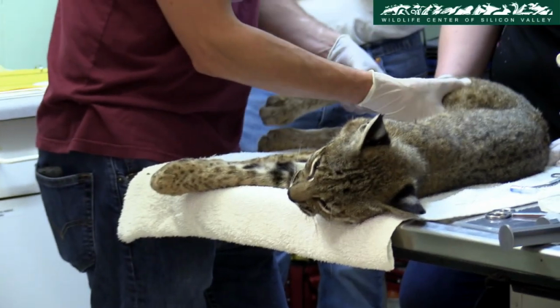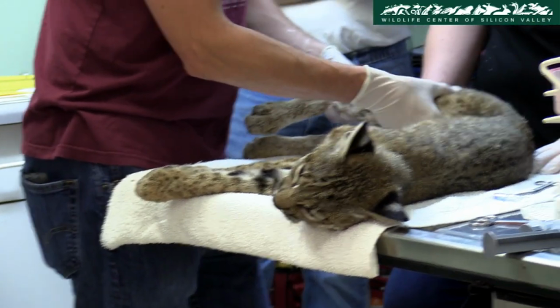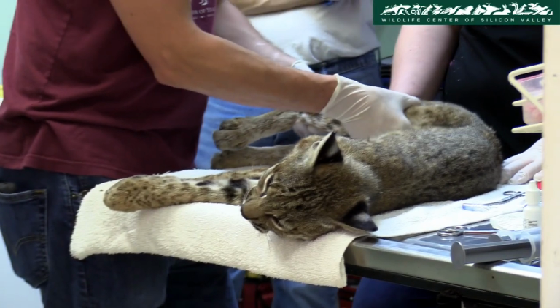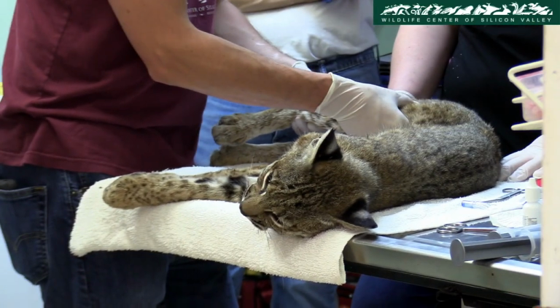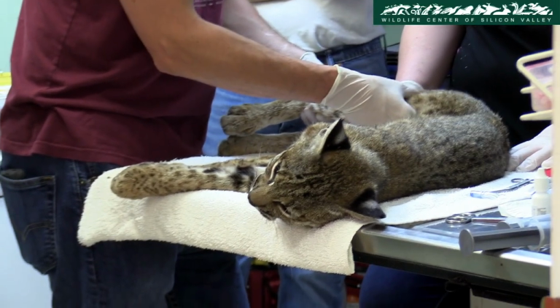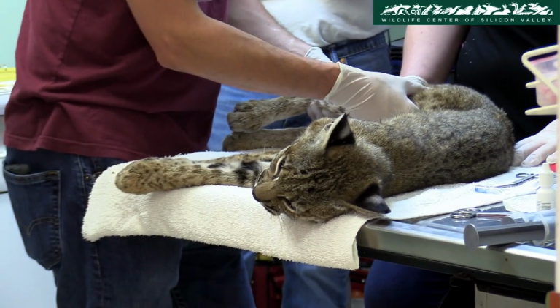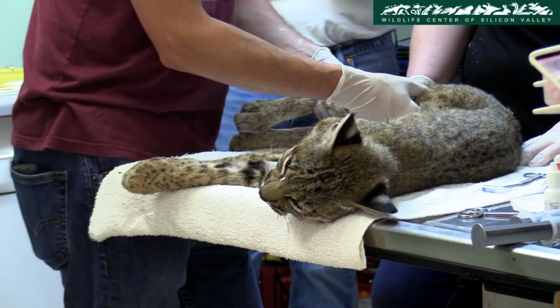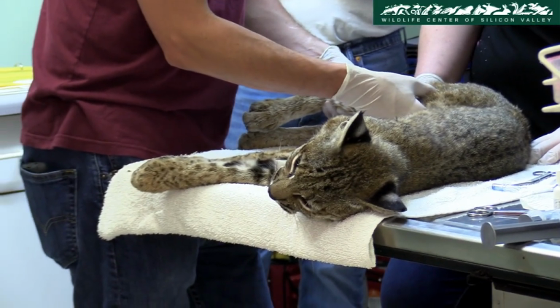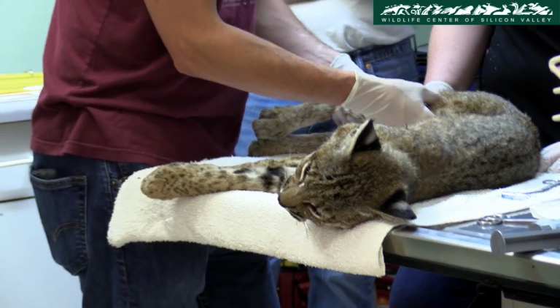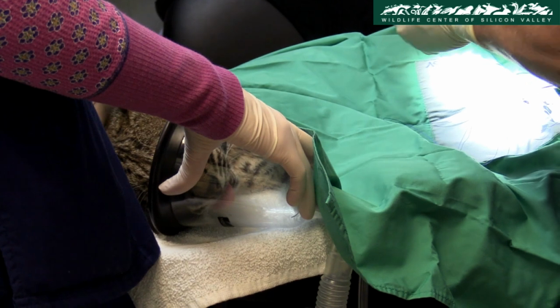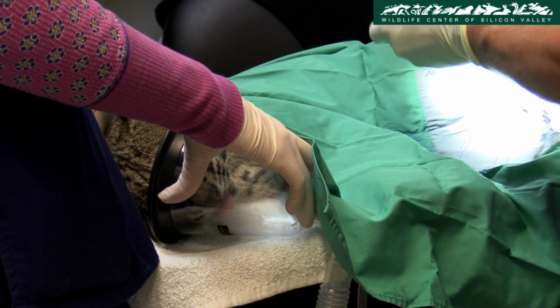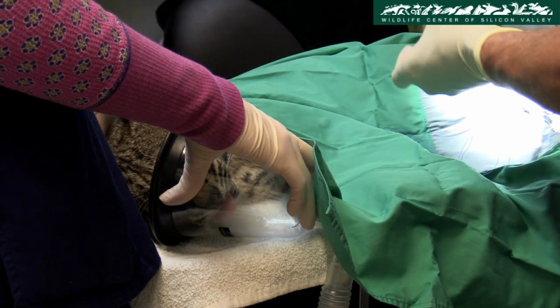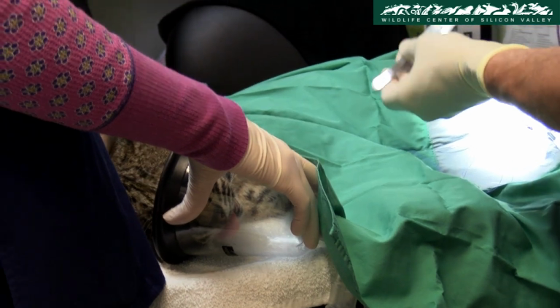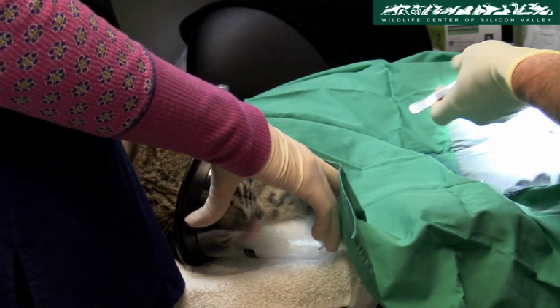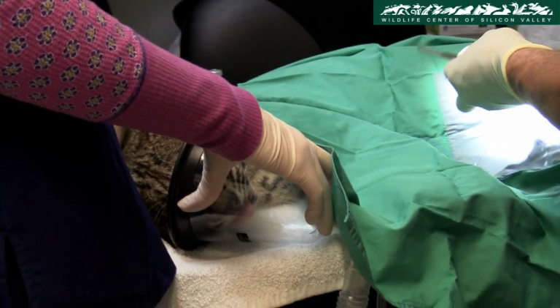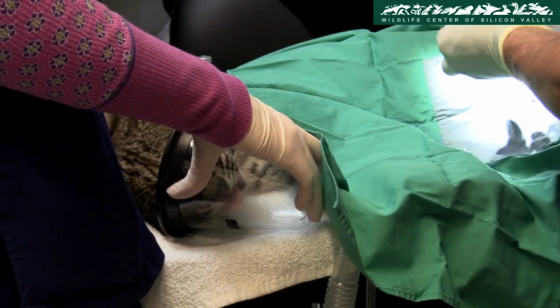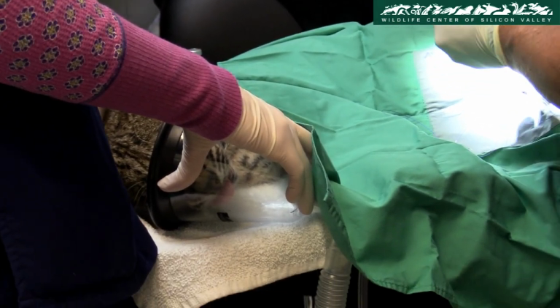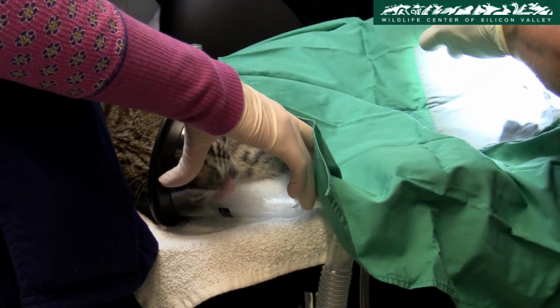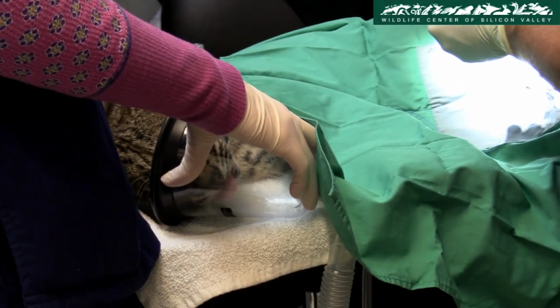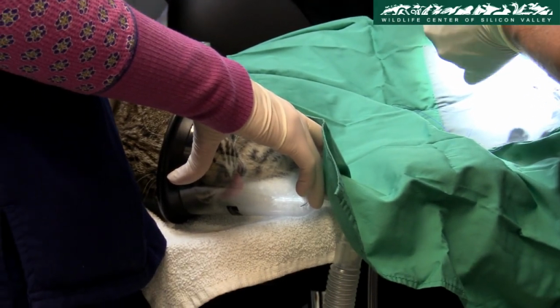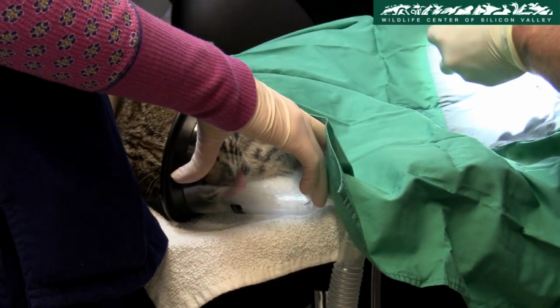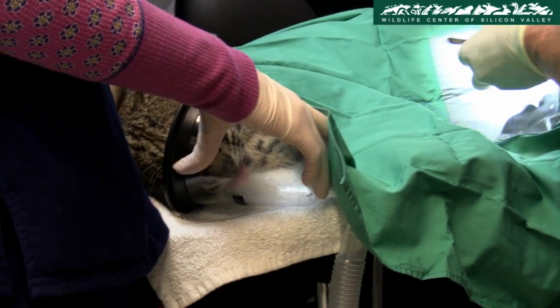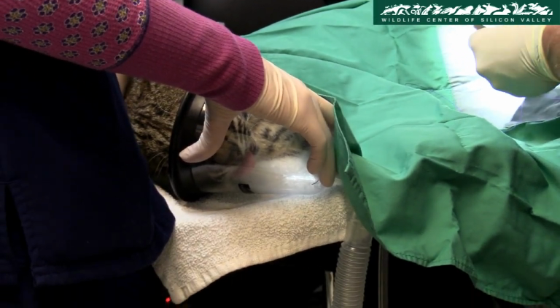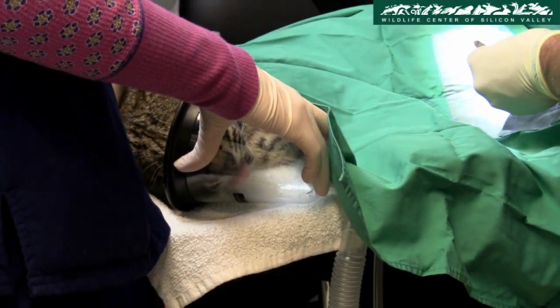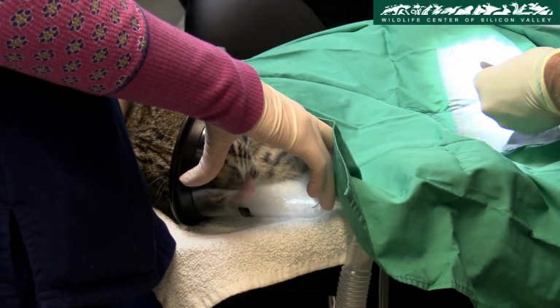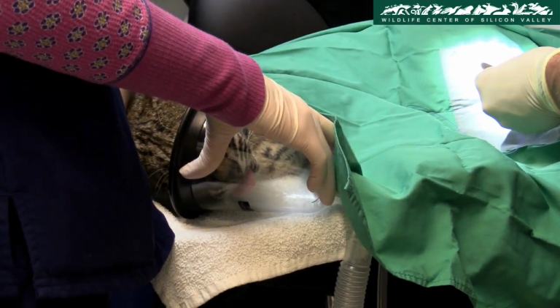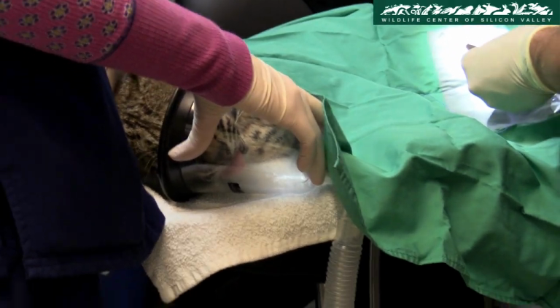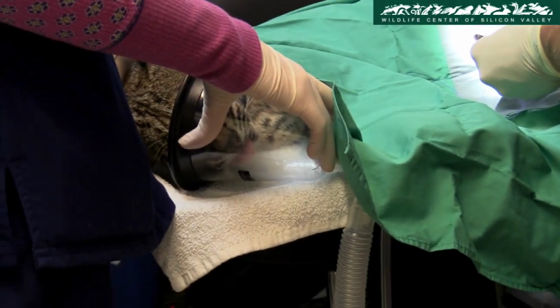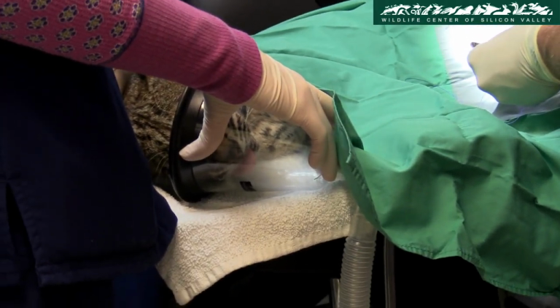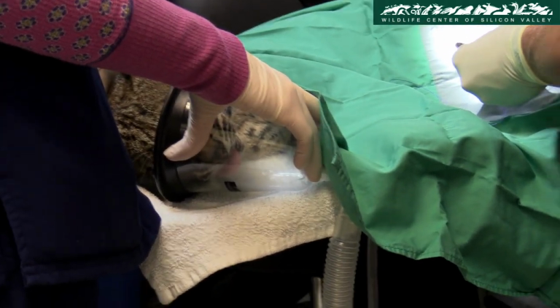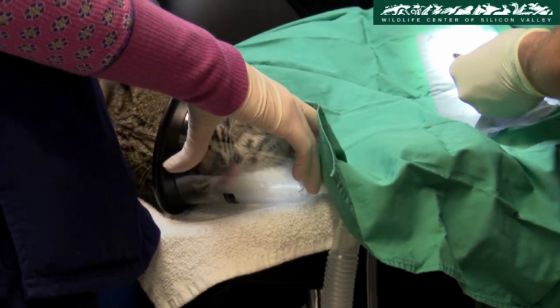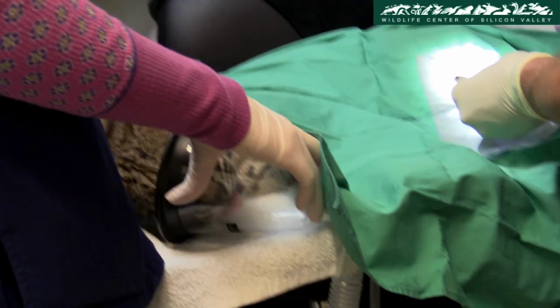Later, Dr. Chad Alves assesses the situation. He then sutures the external wounds and takes the bobcat for a radiograph.